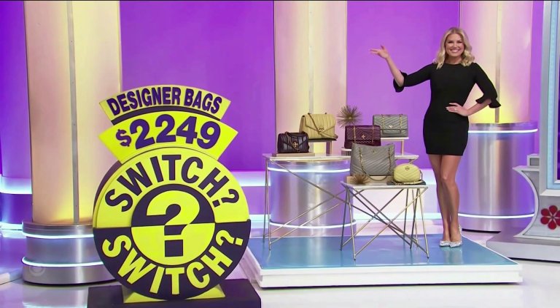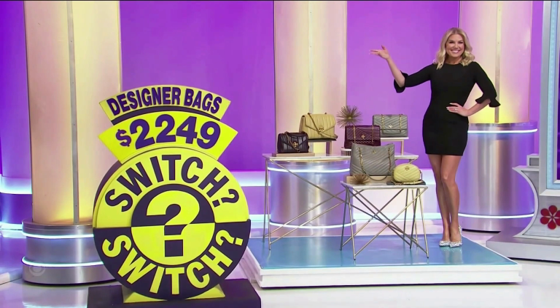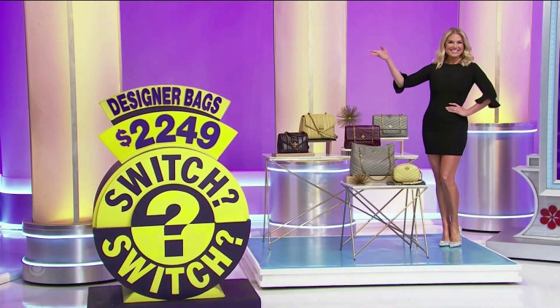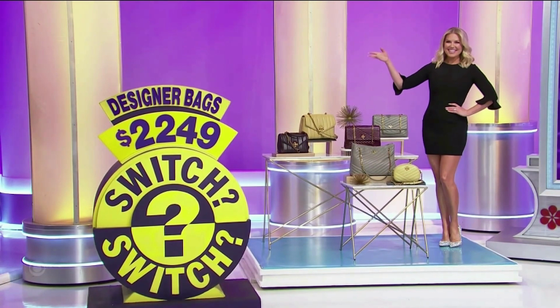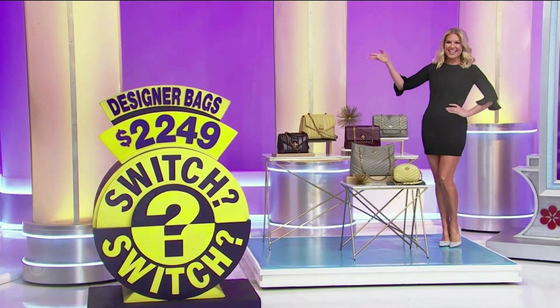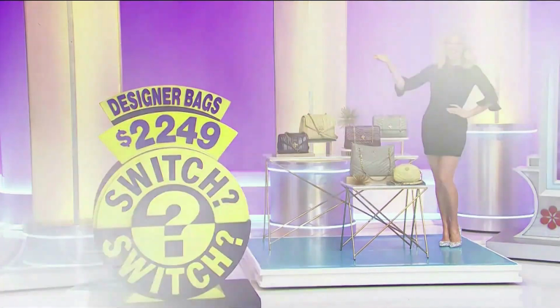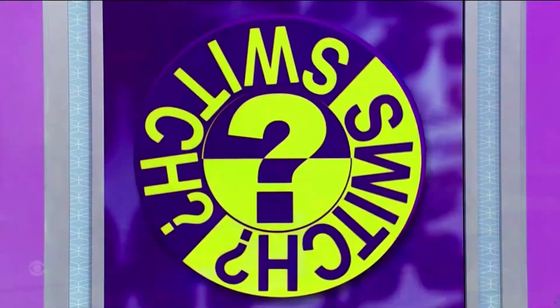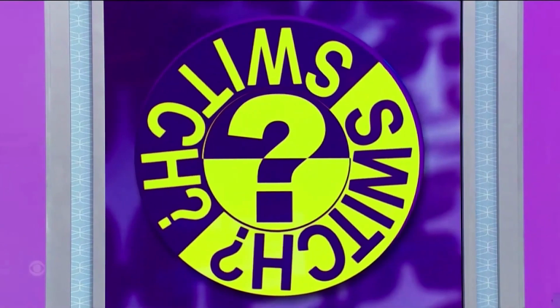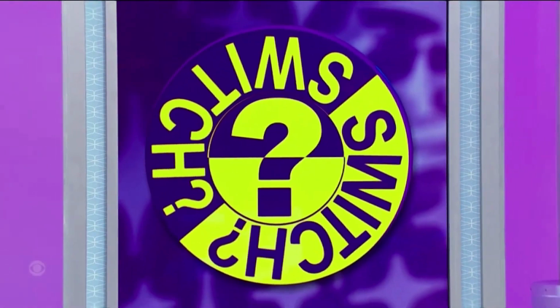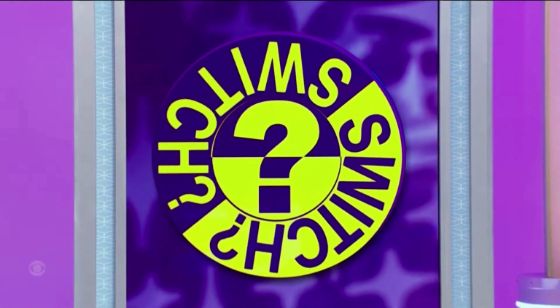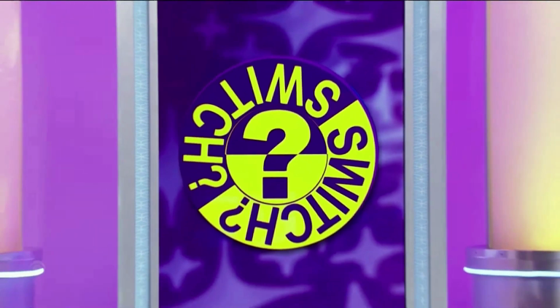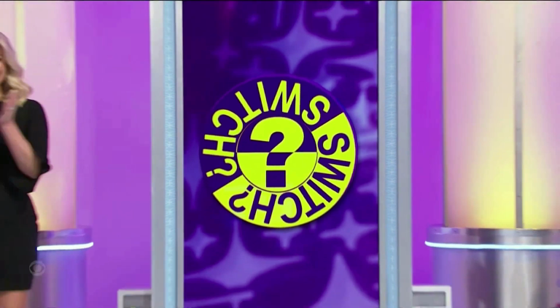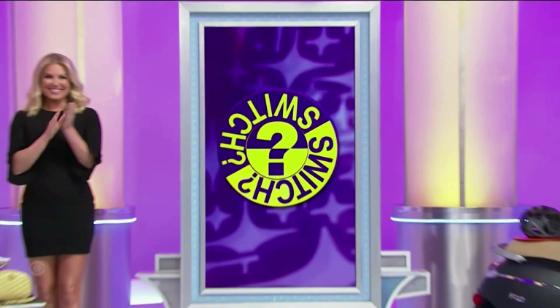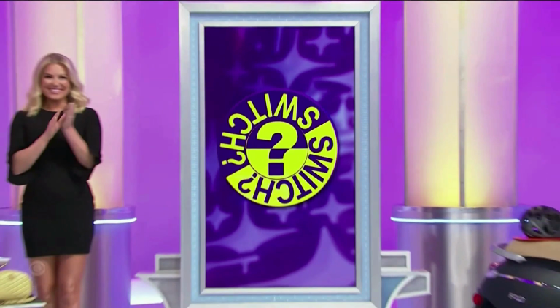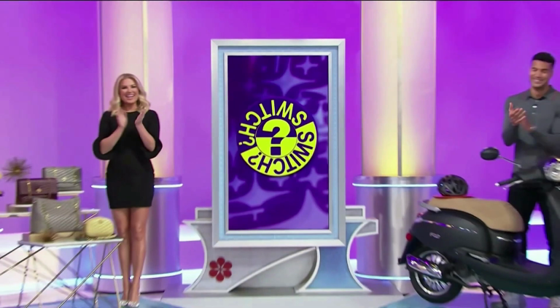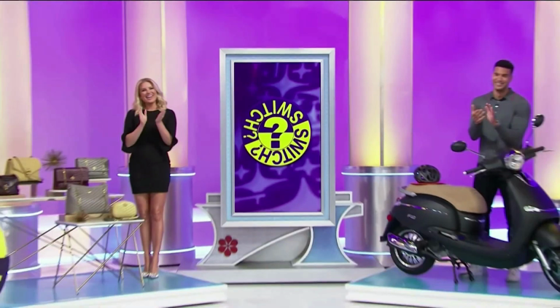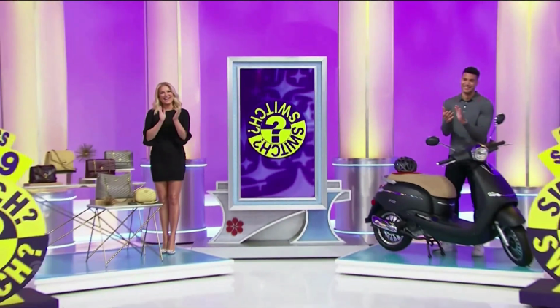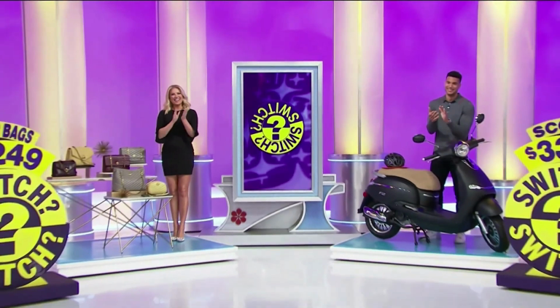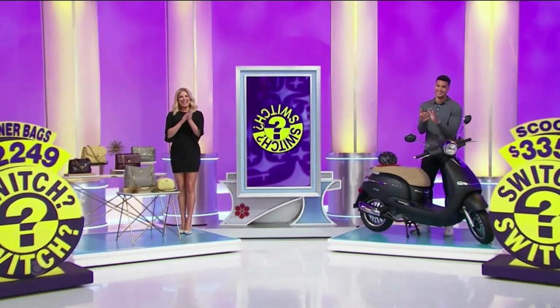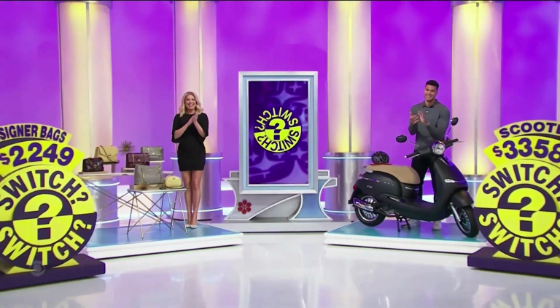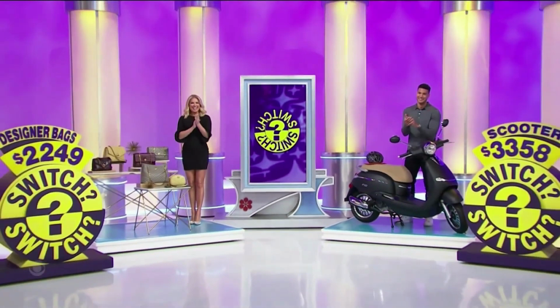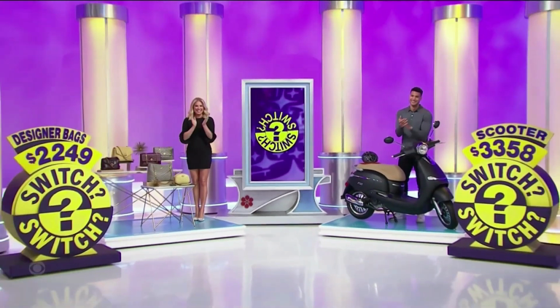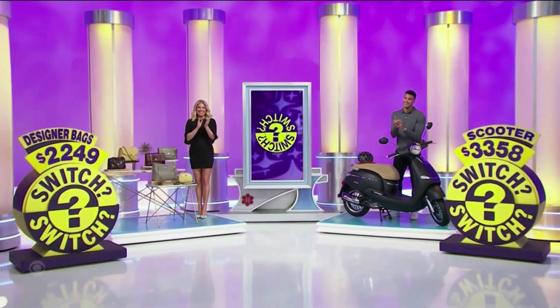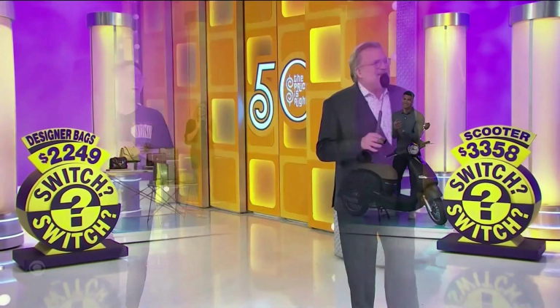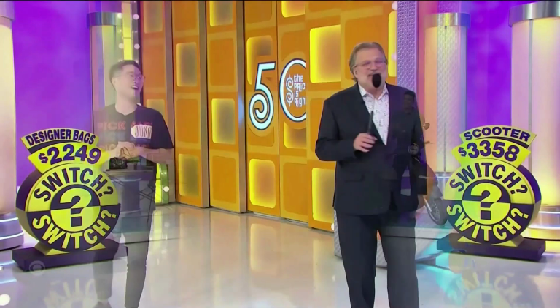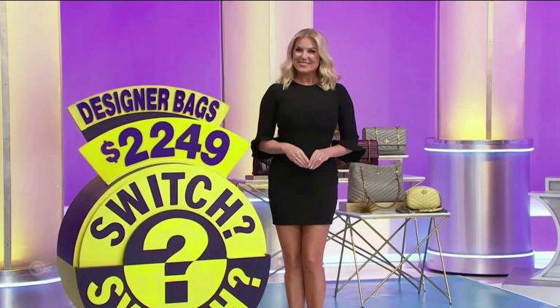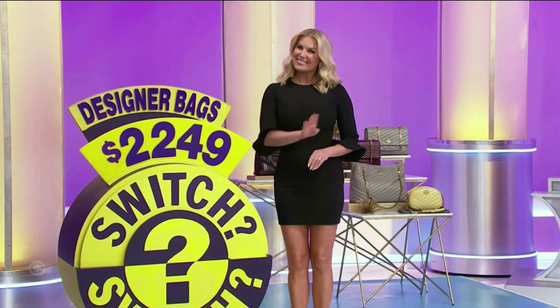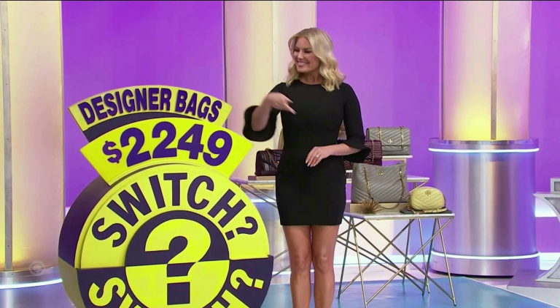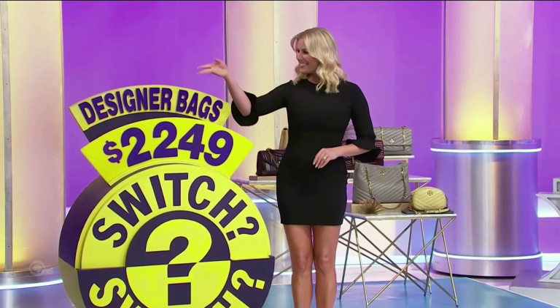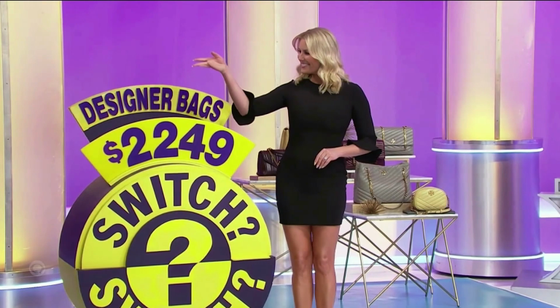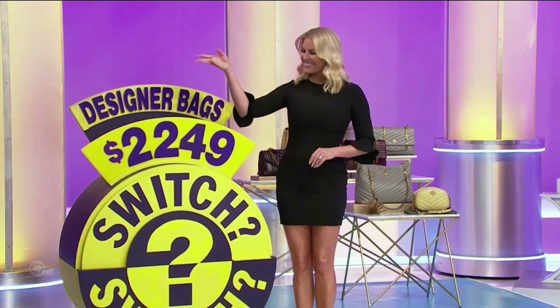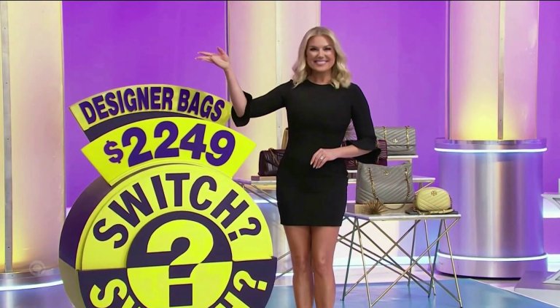And then second, Pullman included. So, we're playing a game called Designer Bags of 2249.